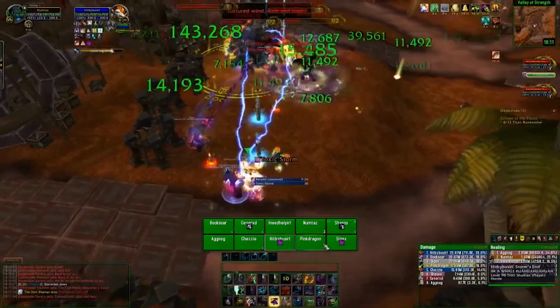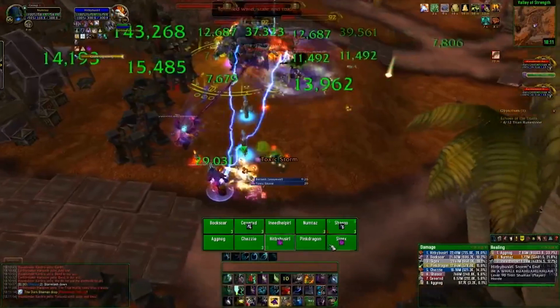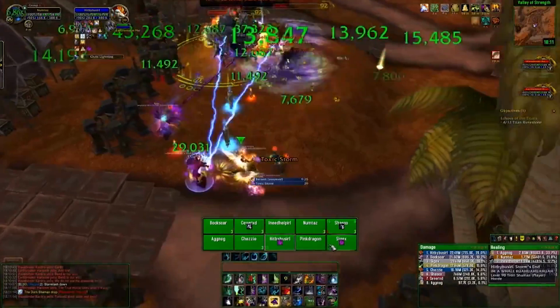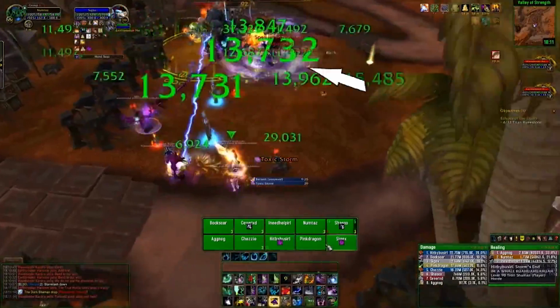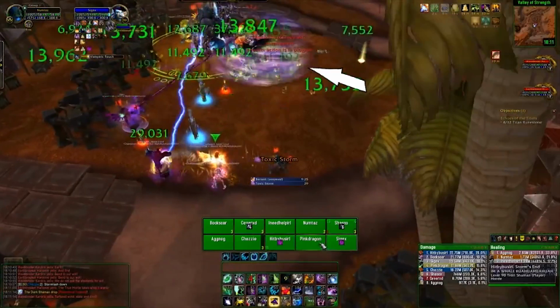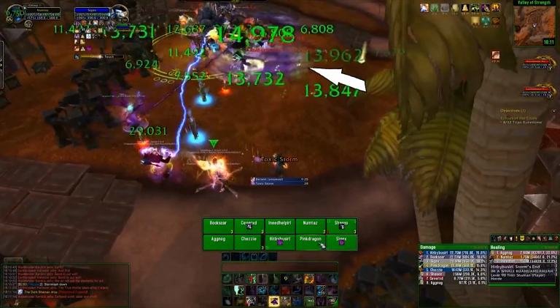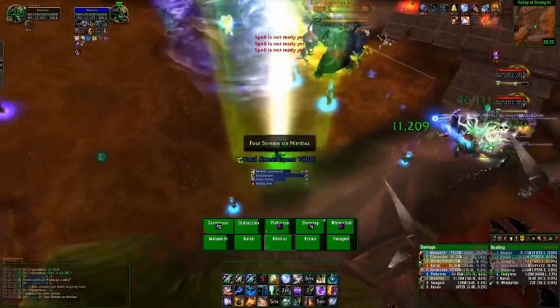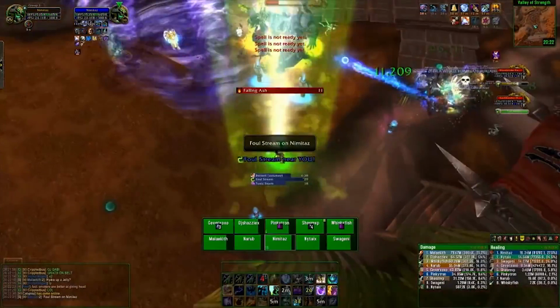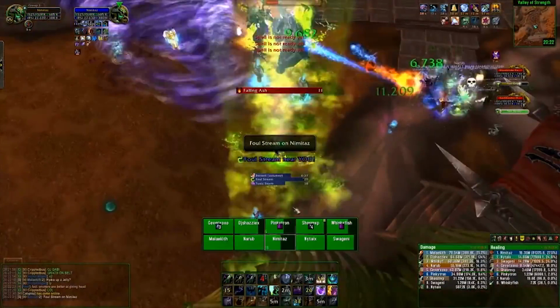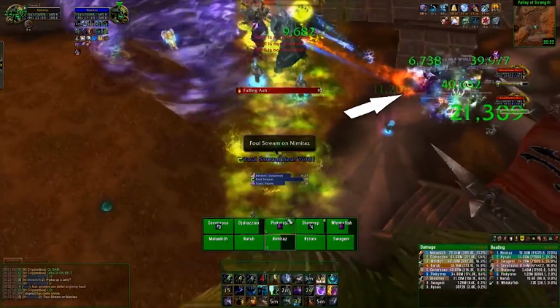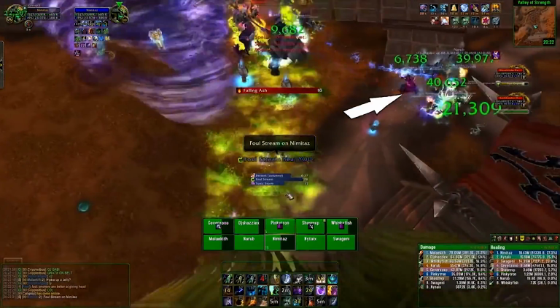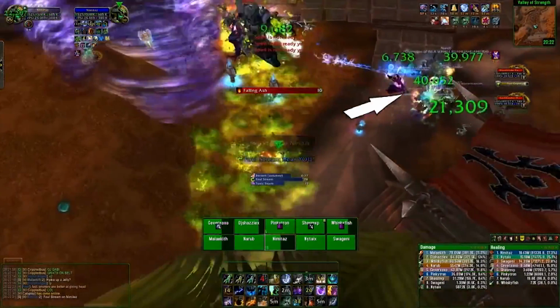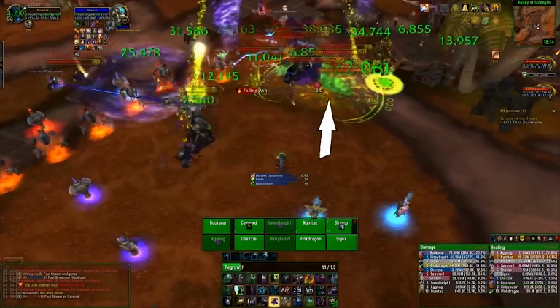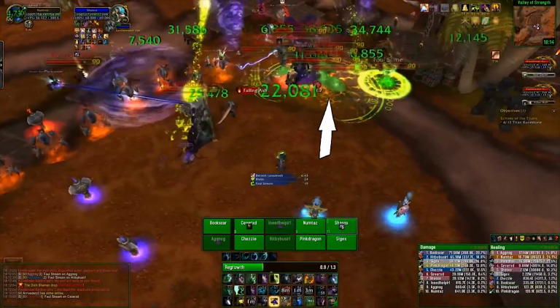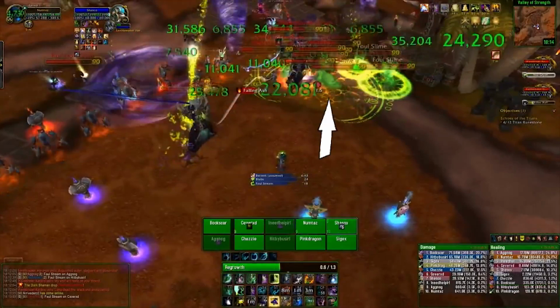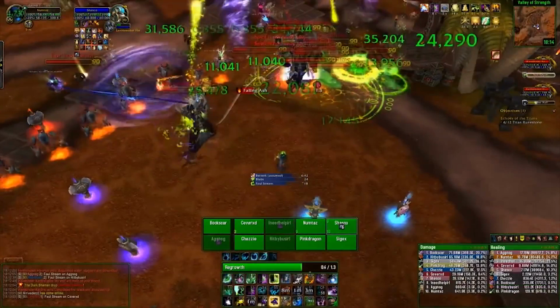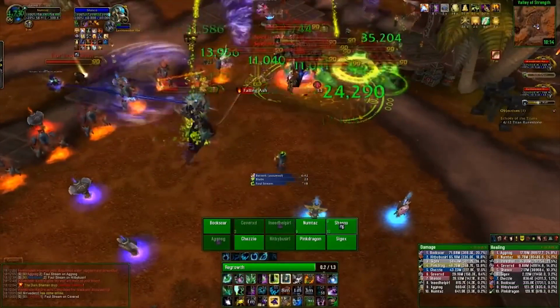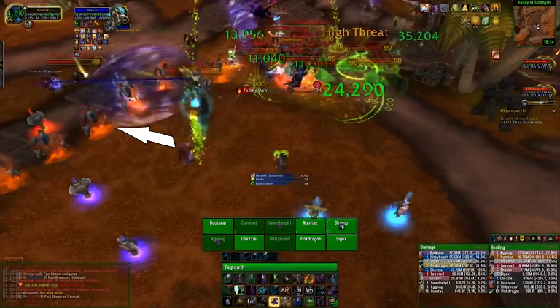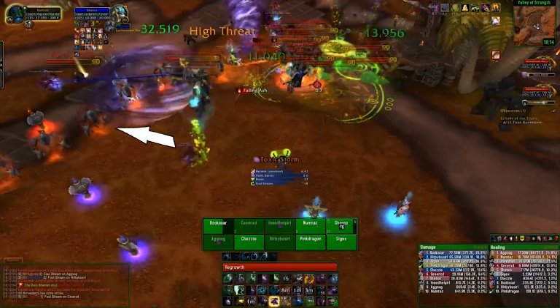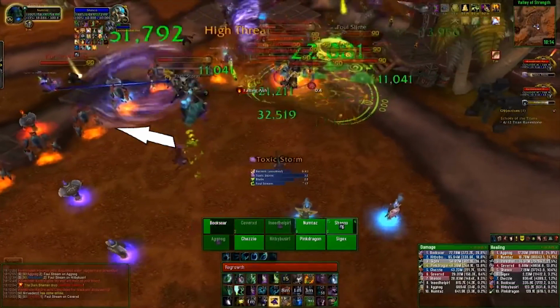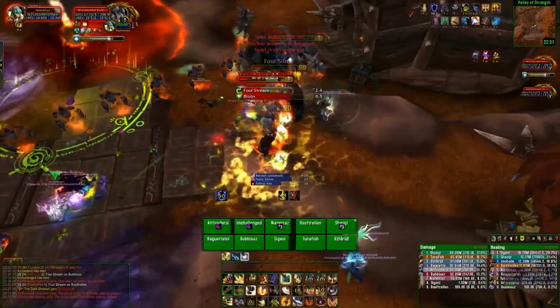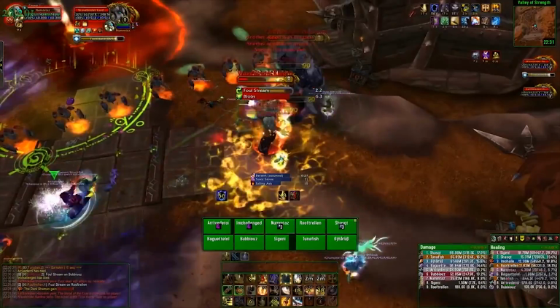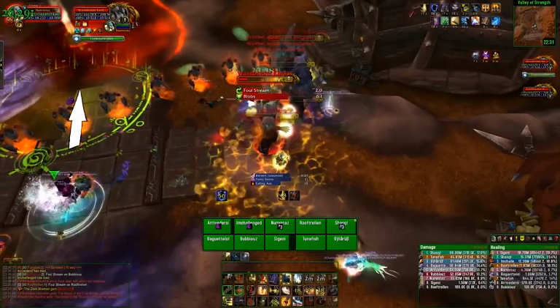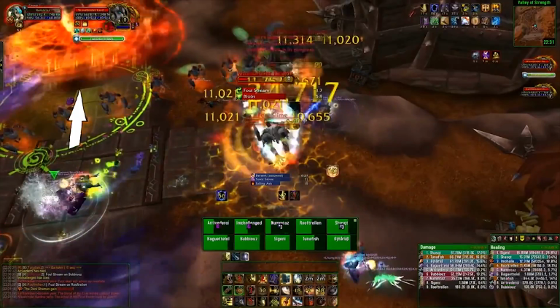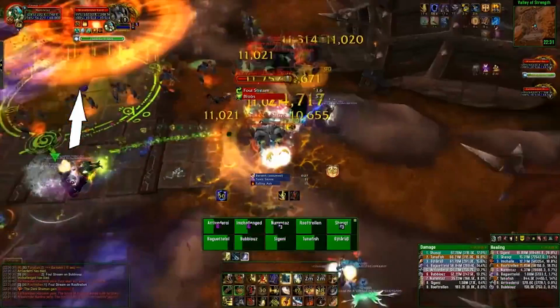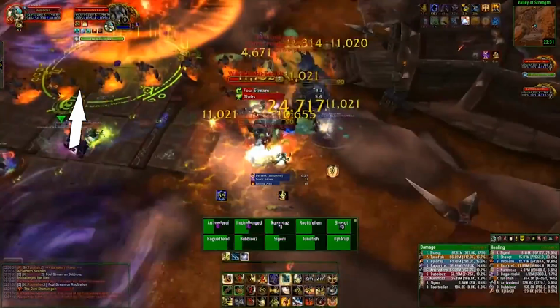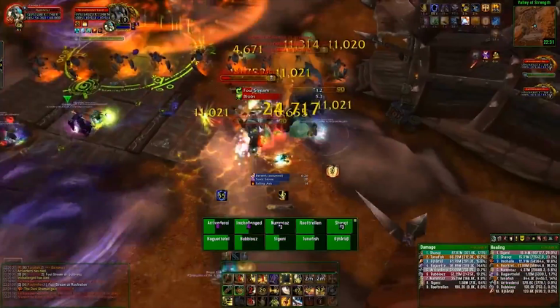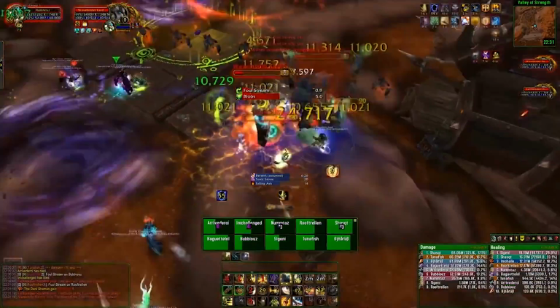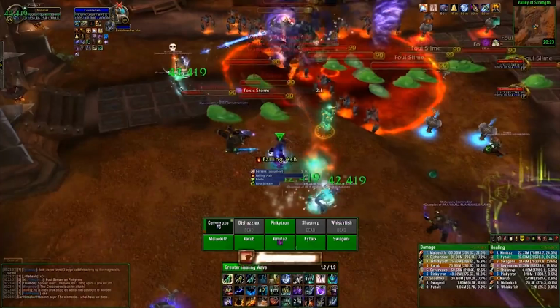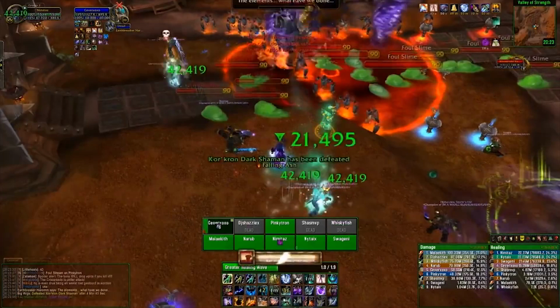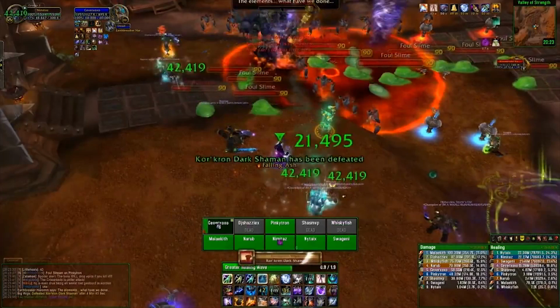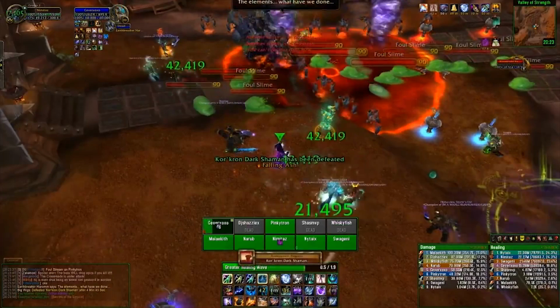Dark Shaman: move from purple circles, face the big green line away from people, kite and AOE adds, don't run into the elemental wall, don't stand in the giant red circle when it explodes, and during Bloodlust nuke the boss.